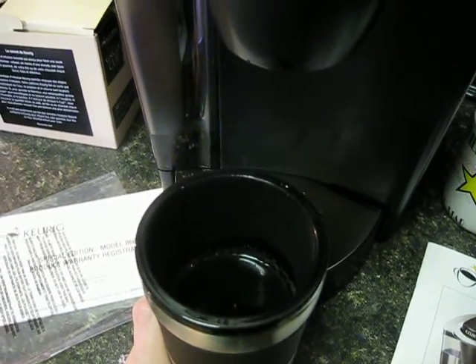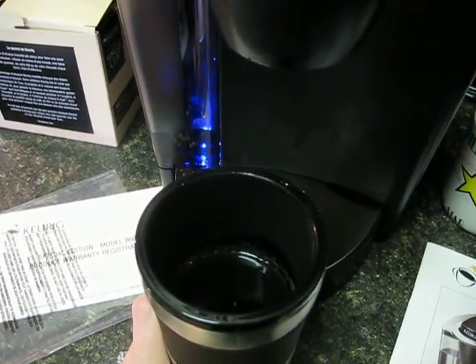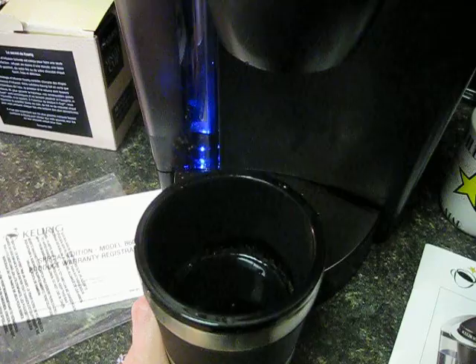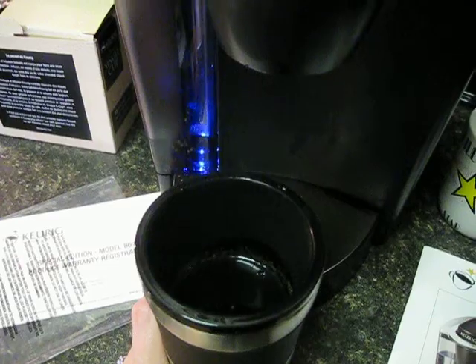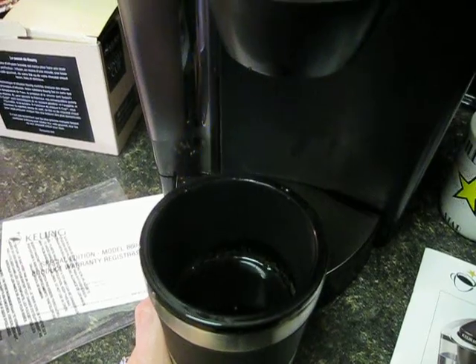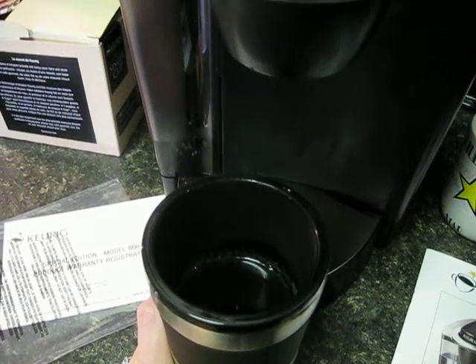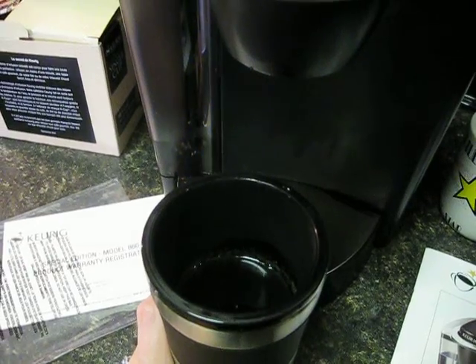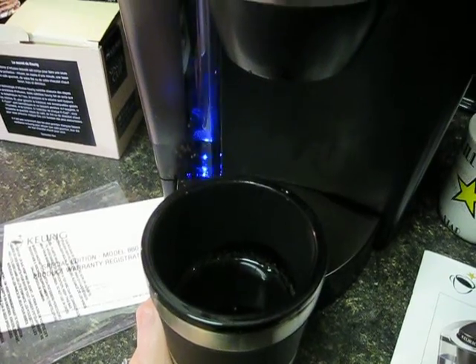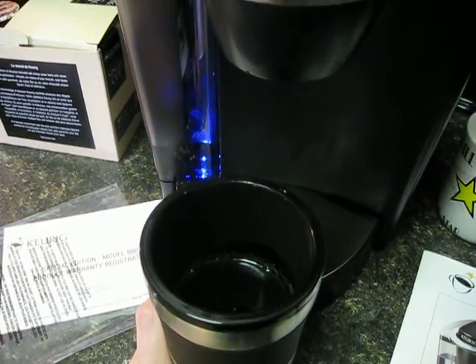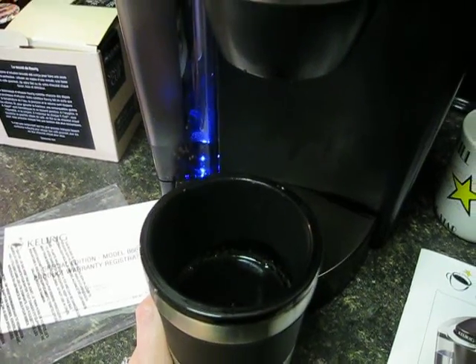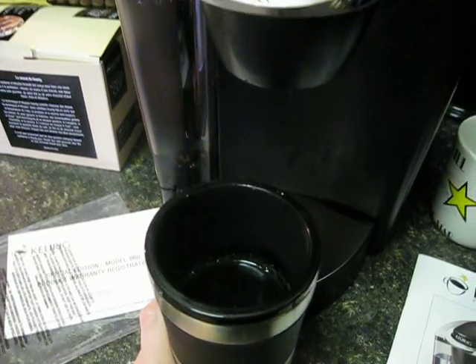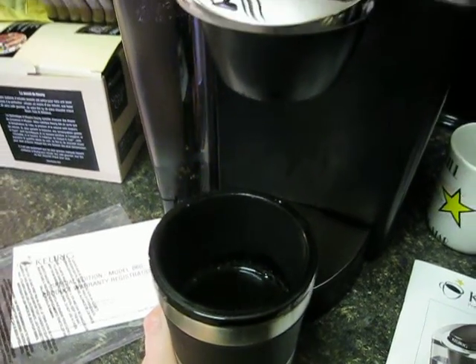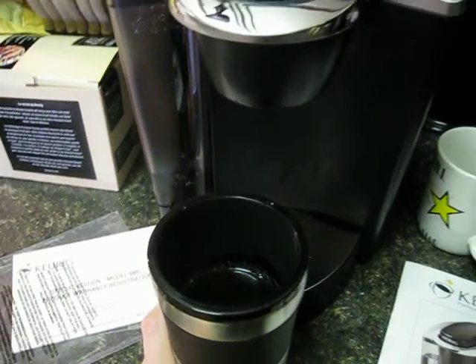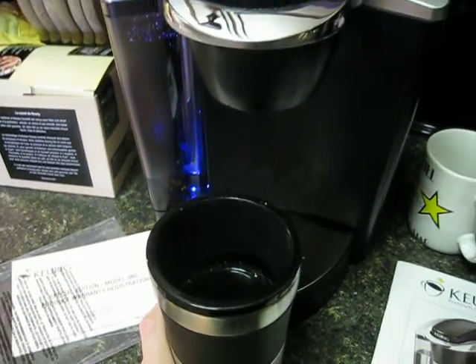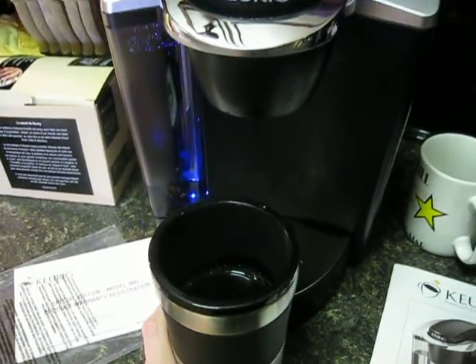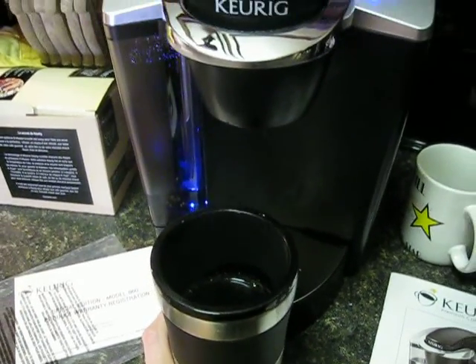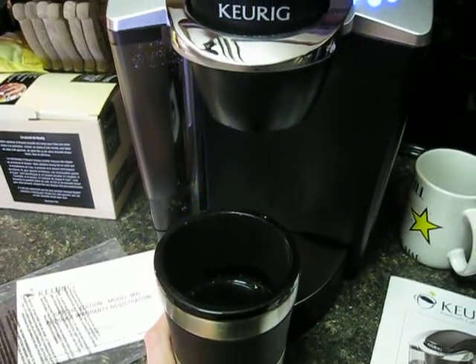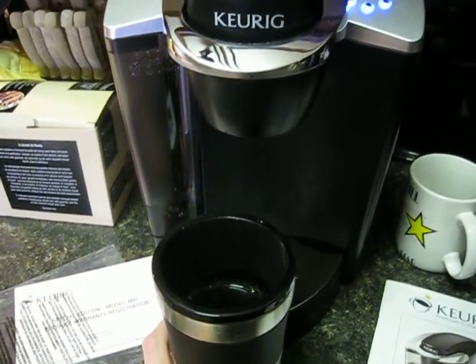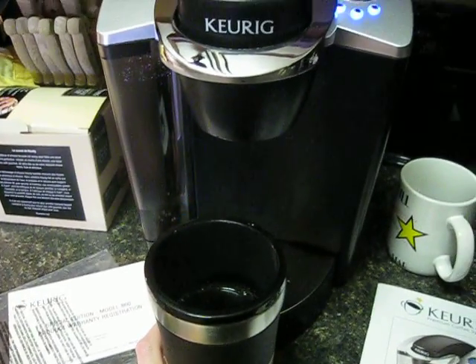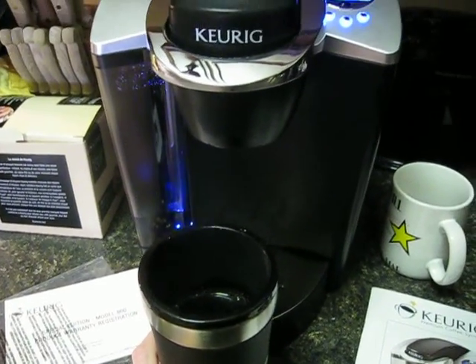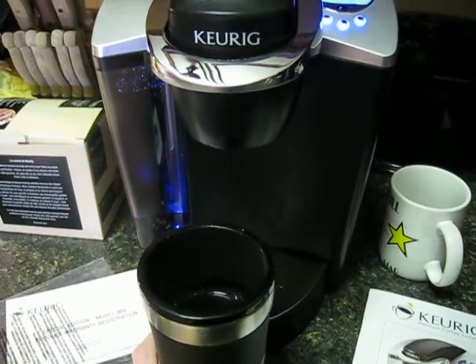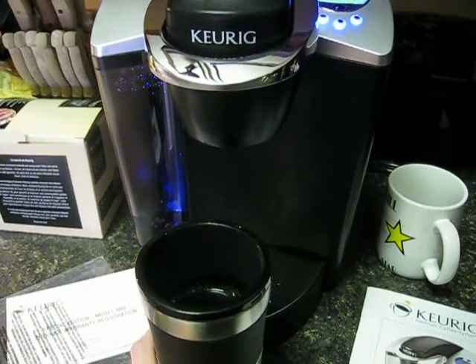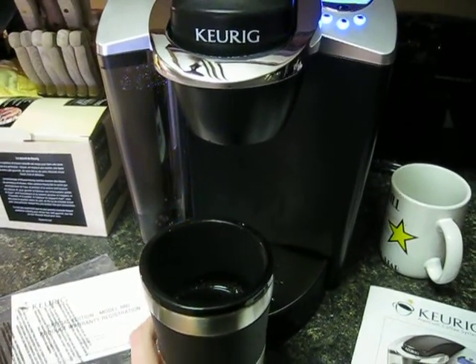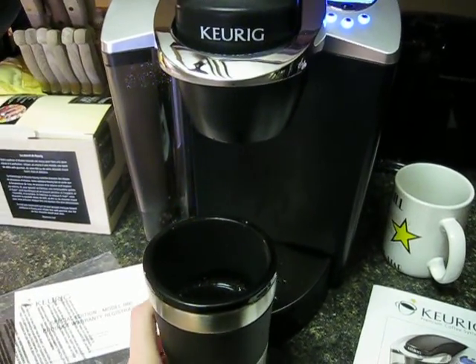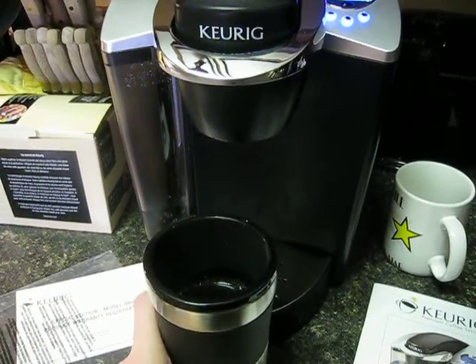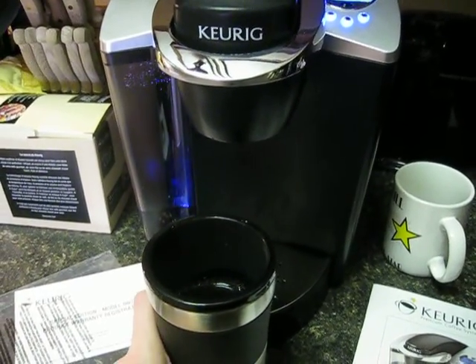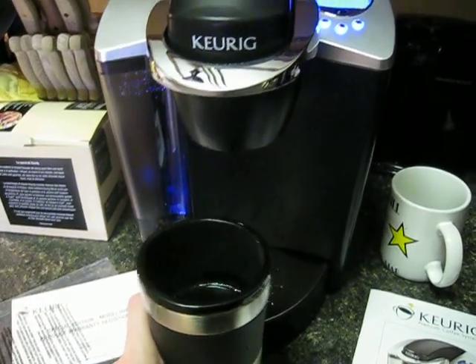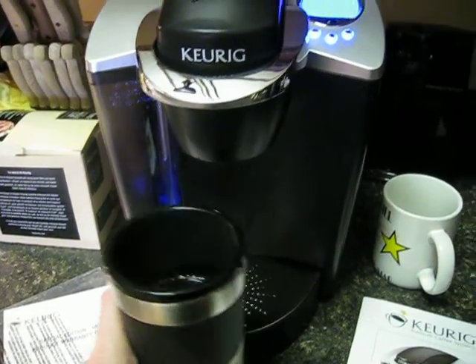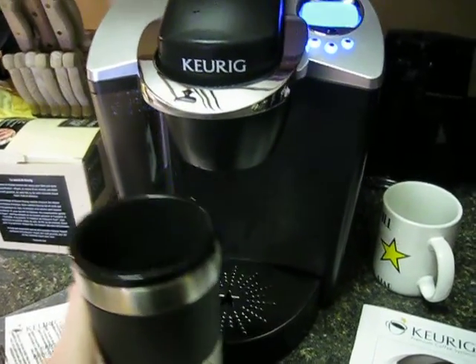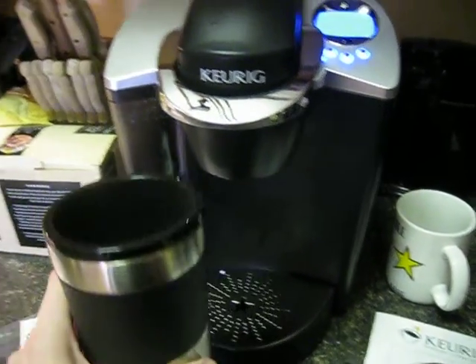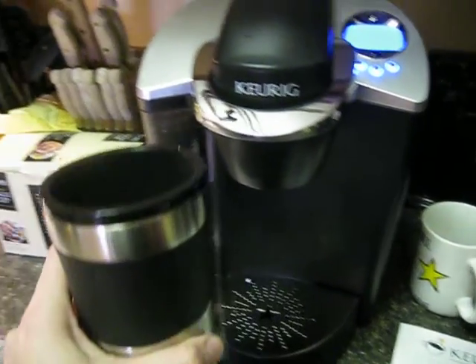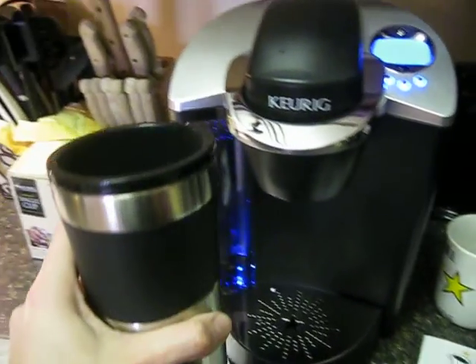I brewed some decaf because it is six o'clock in the evening and I don't want to be up all night.